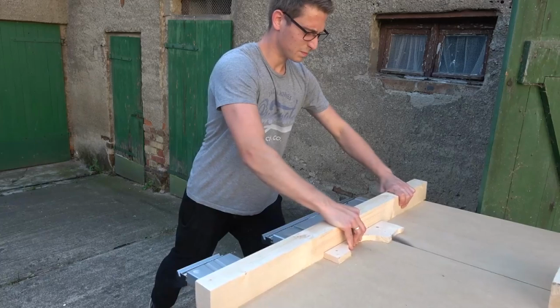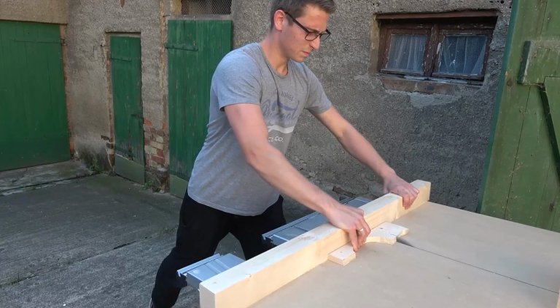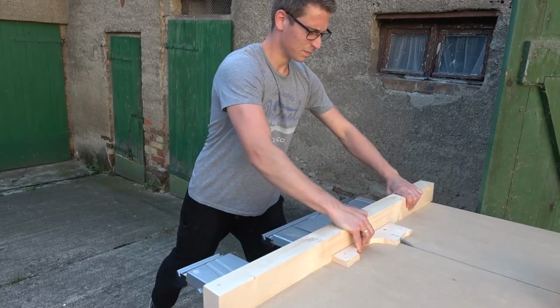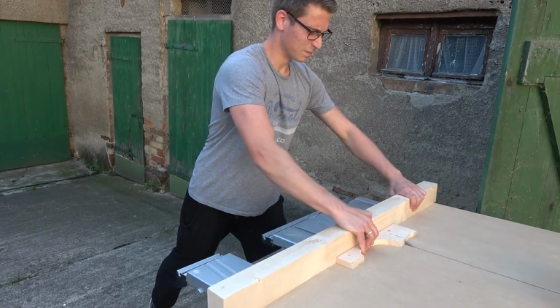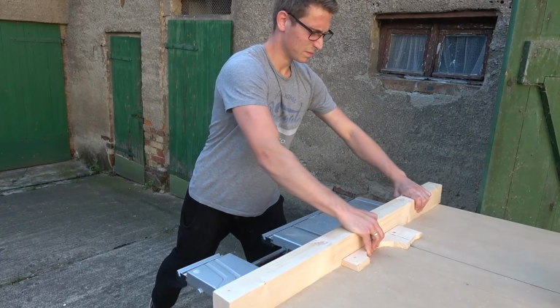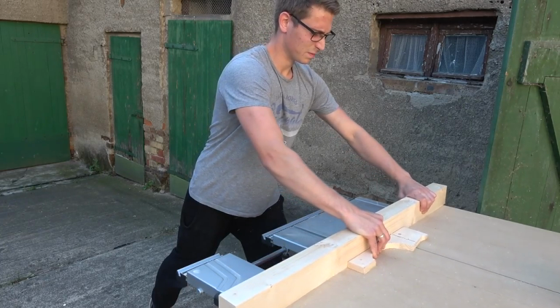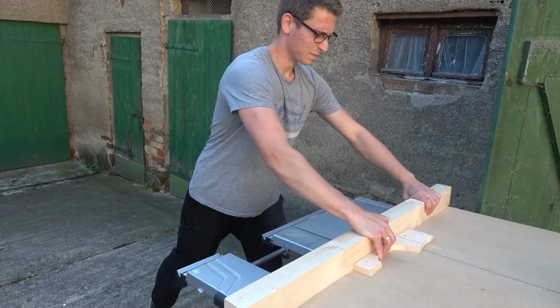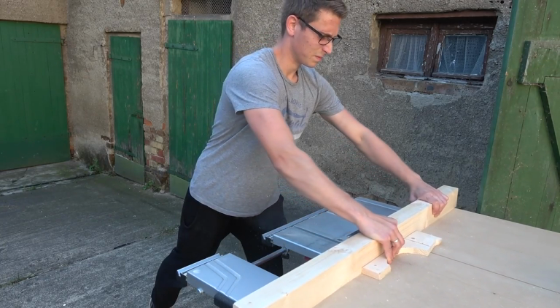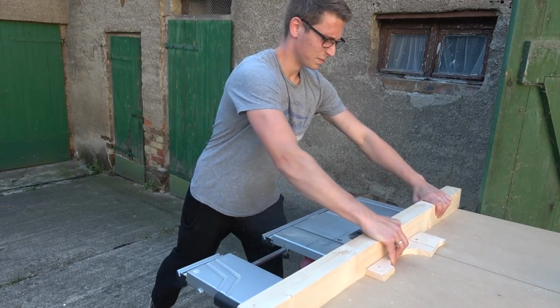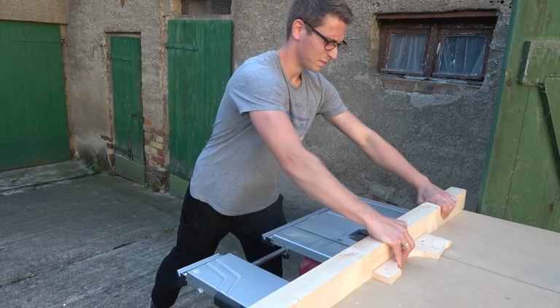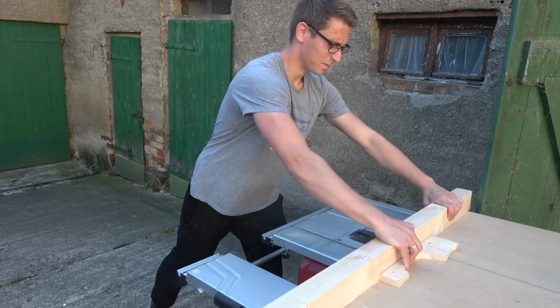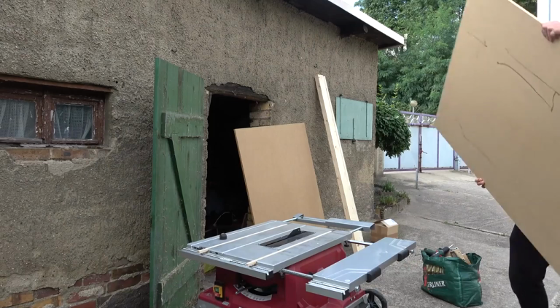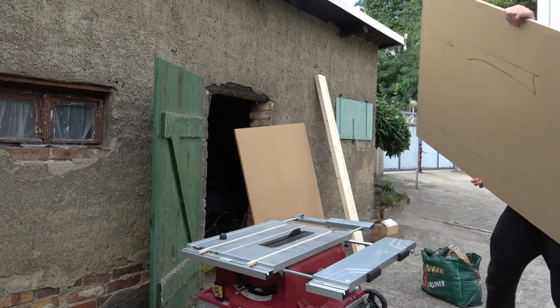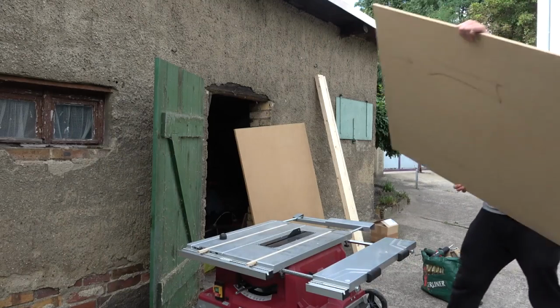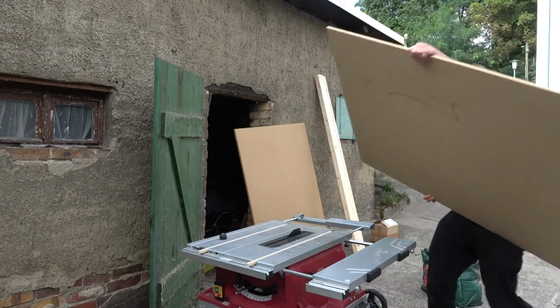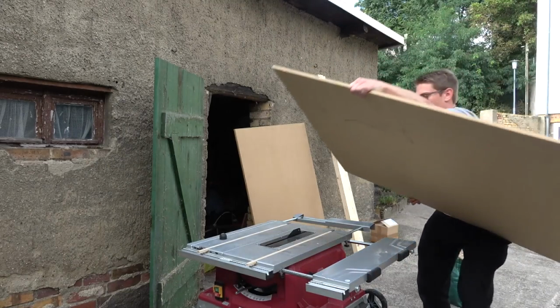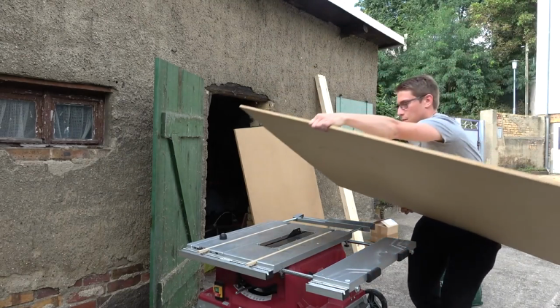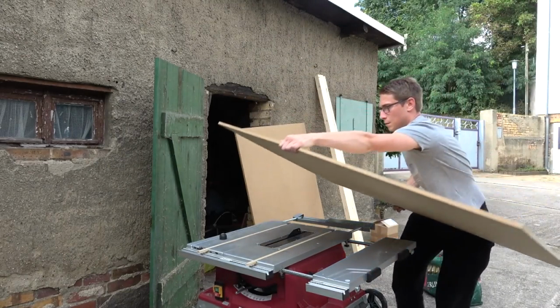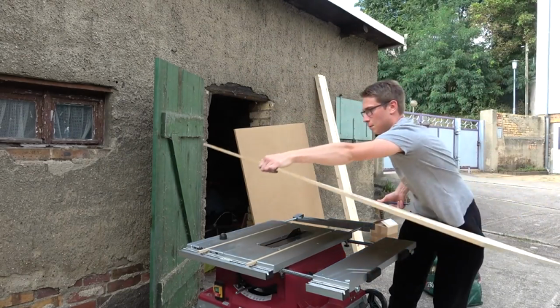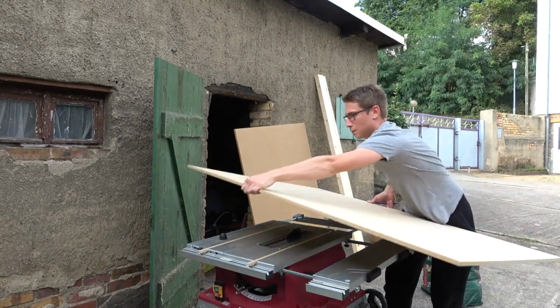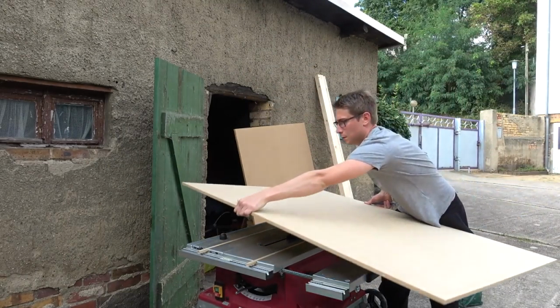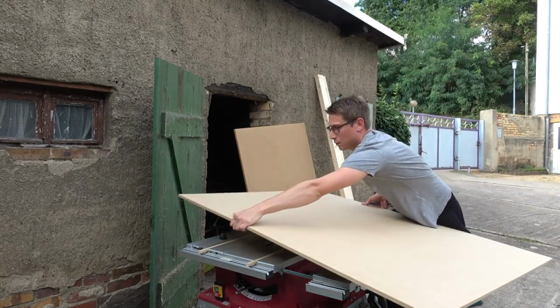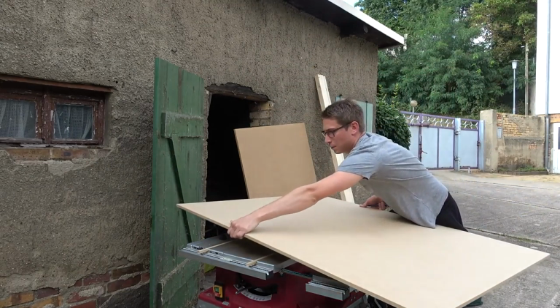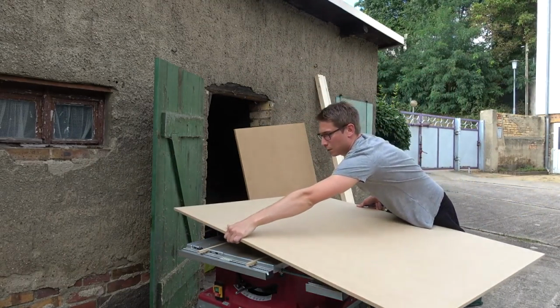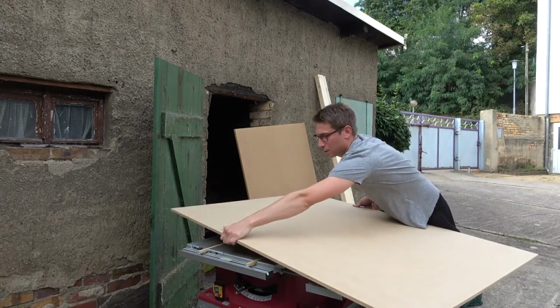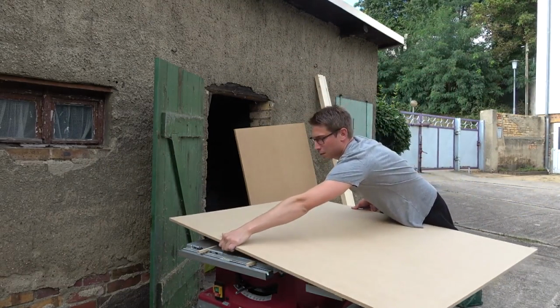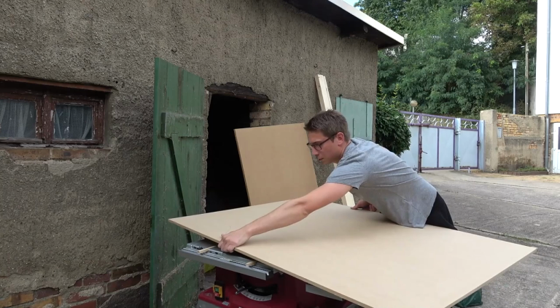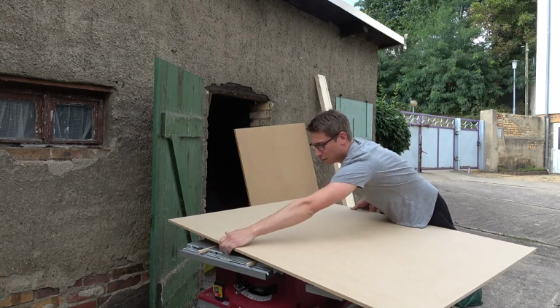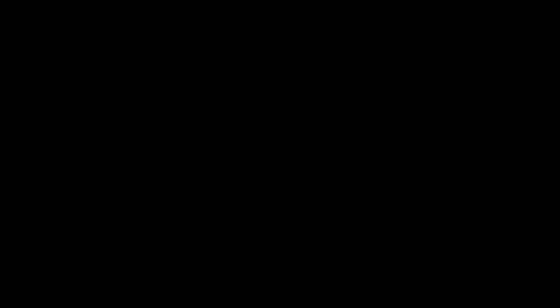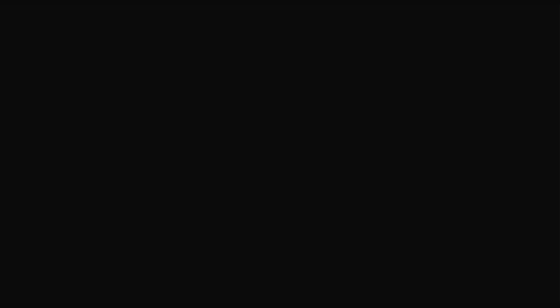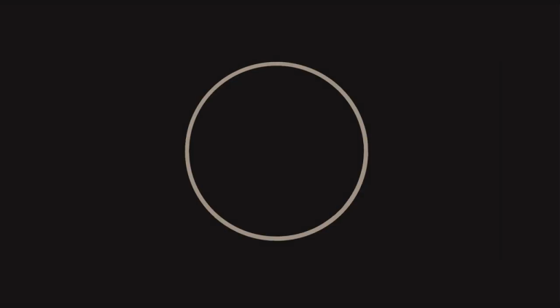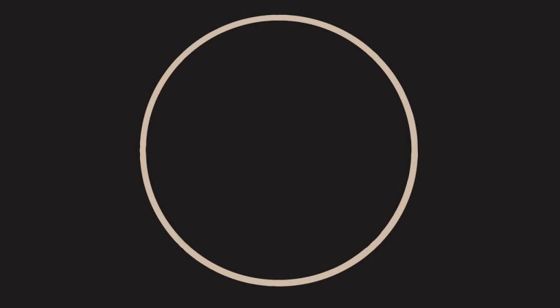Today we are going to construct an inexpensive and quick-to-build crosscut sled from an MDF board. Stay tuned.